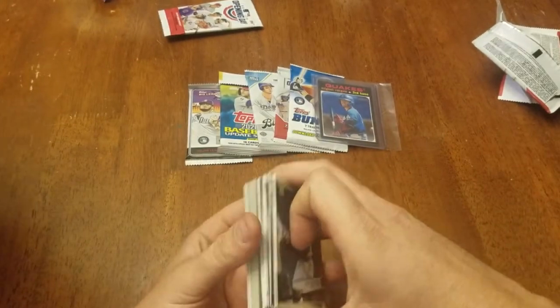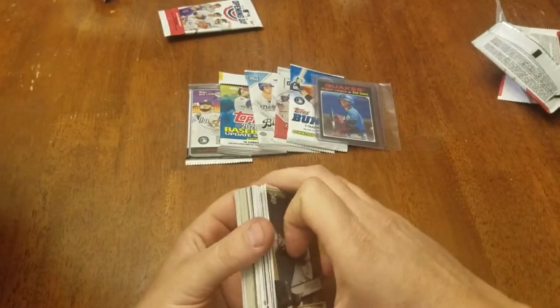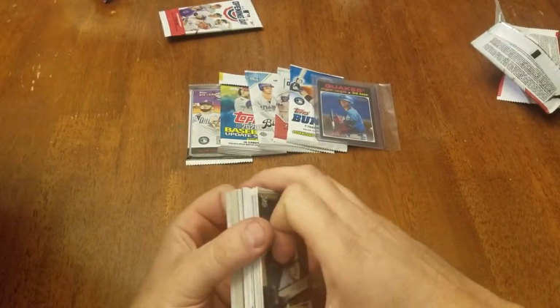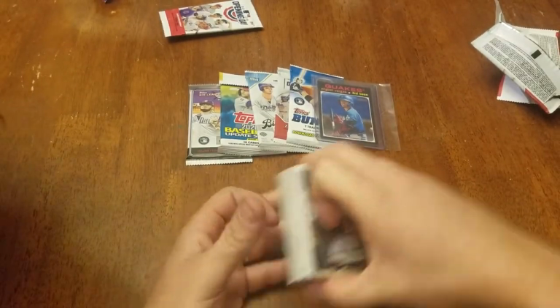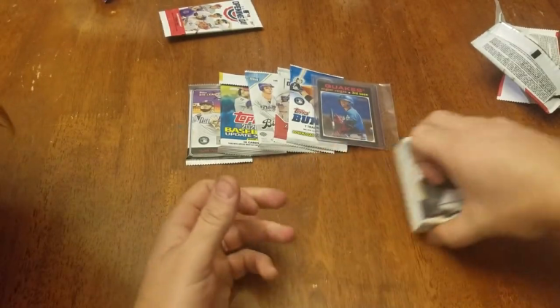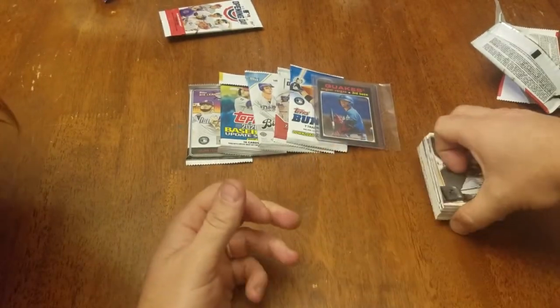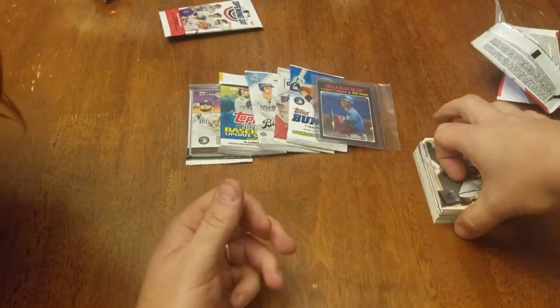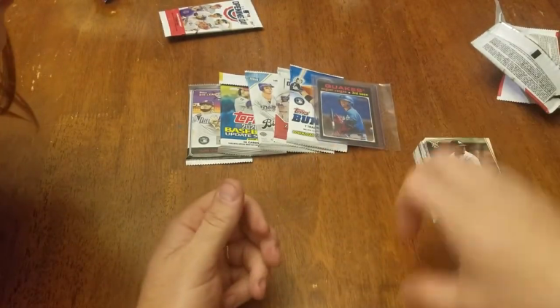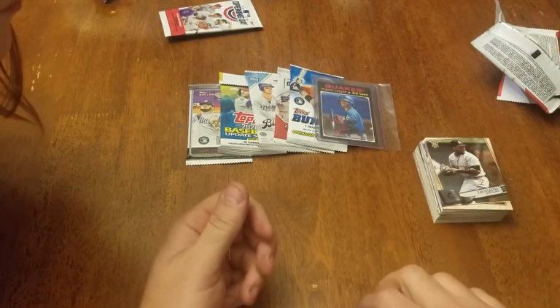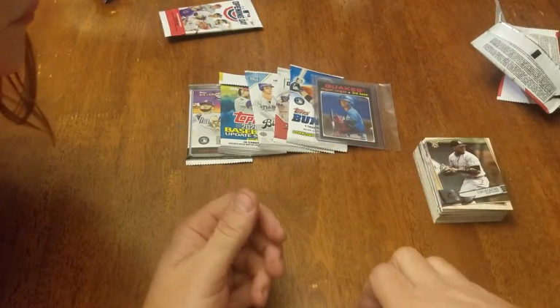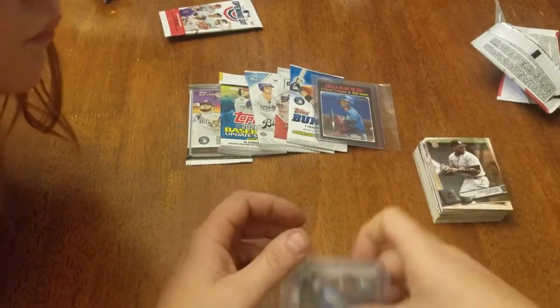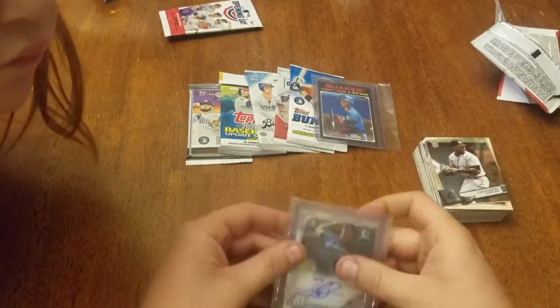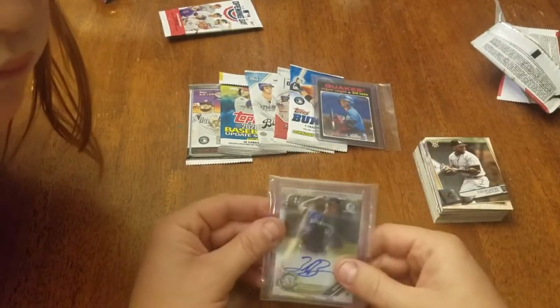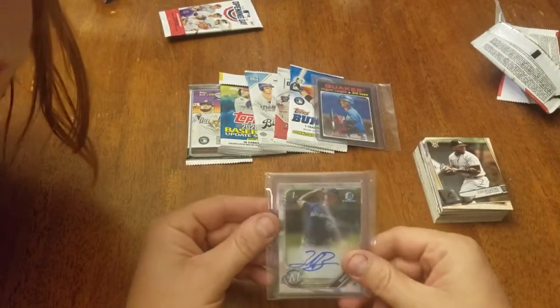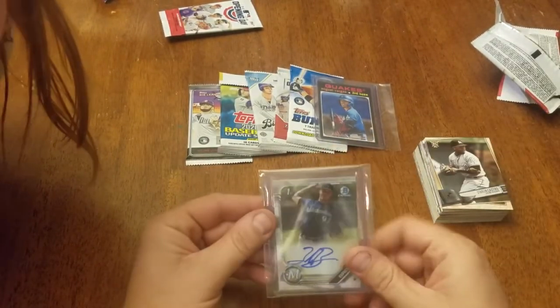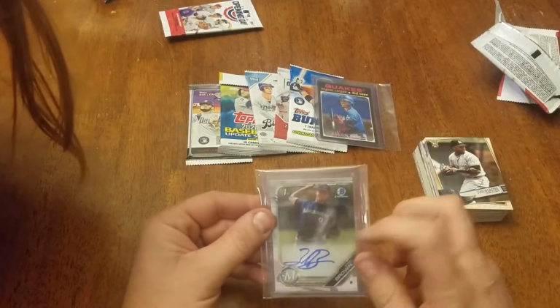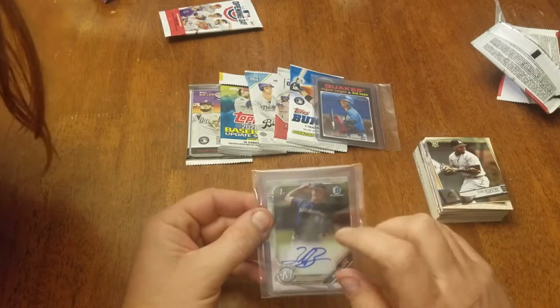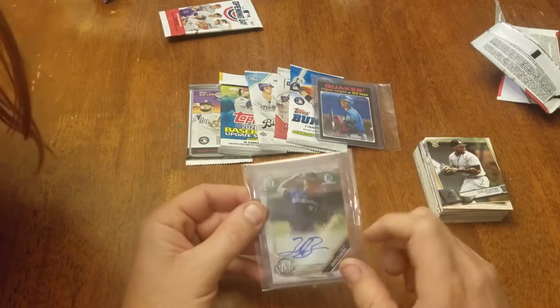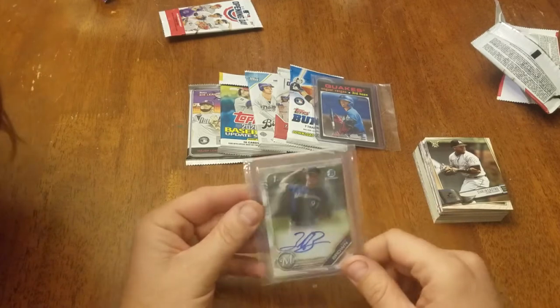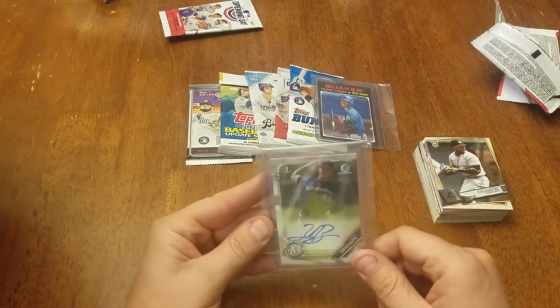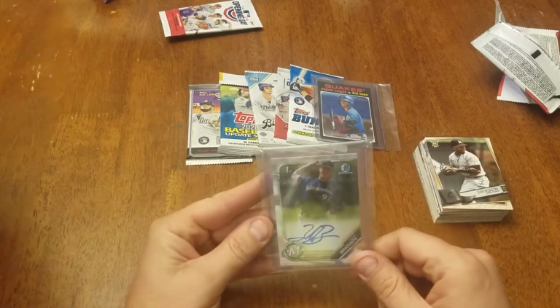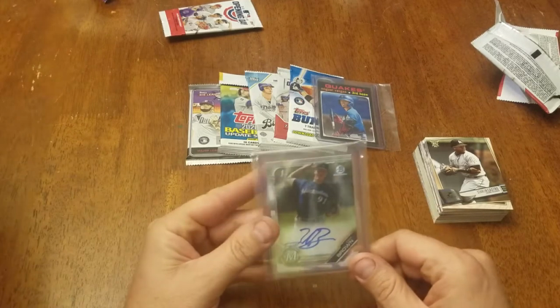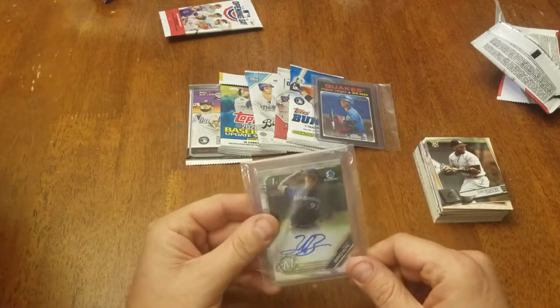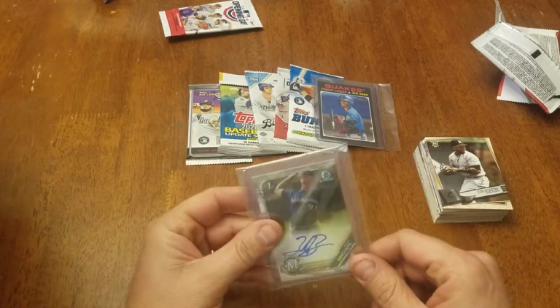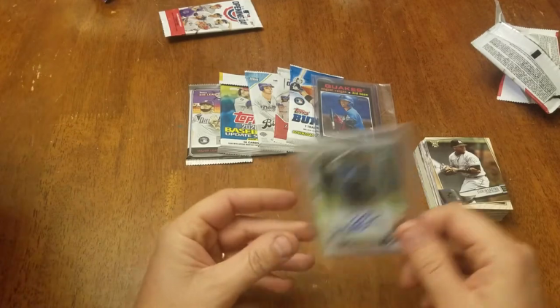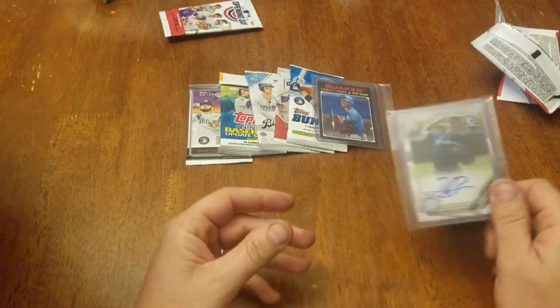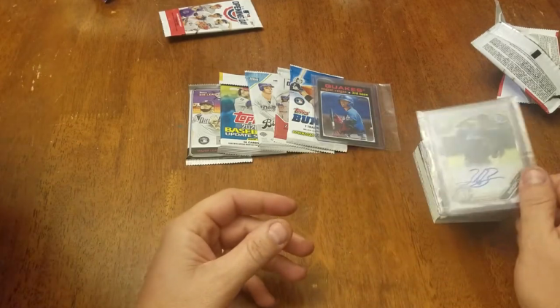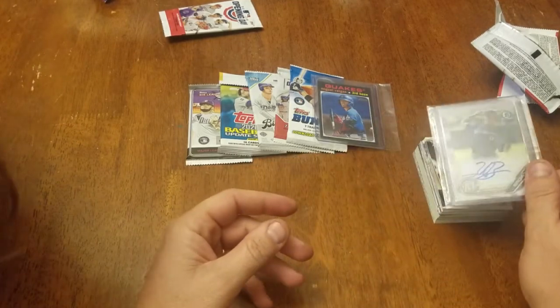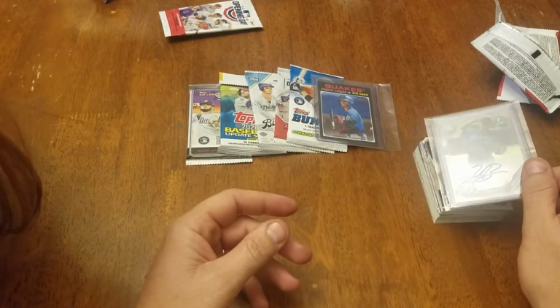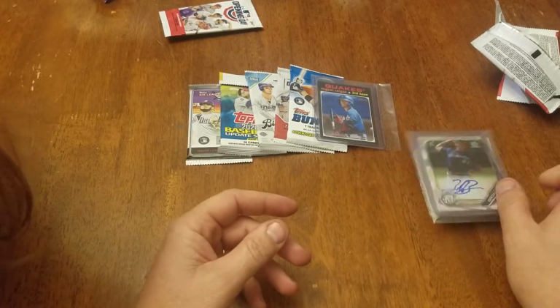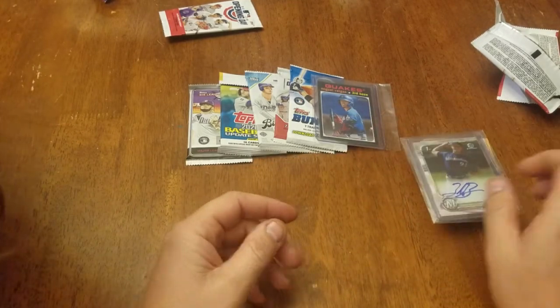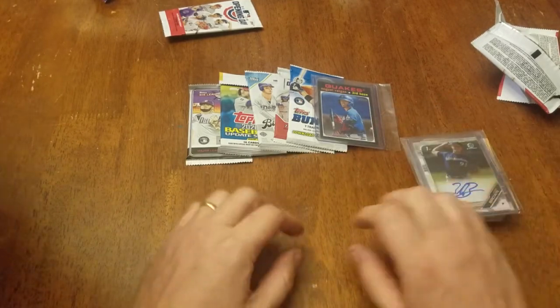That's that week's — pretty nice cards in there. I like that Bowman Chrome First Bowman card.